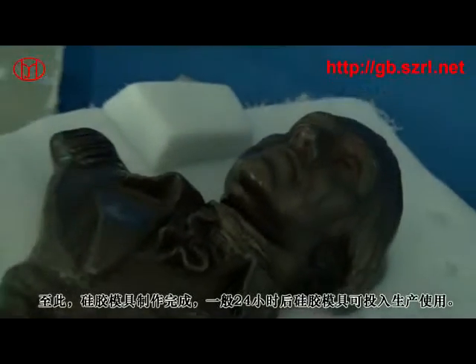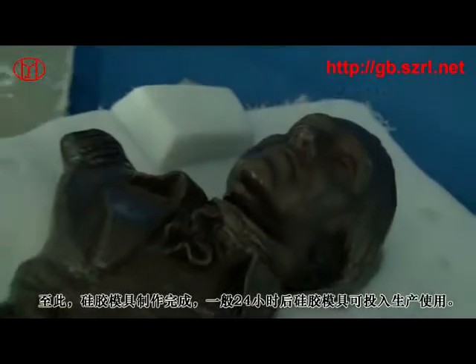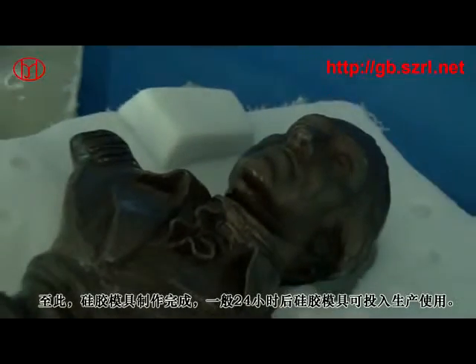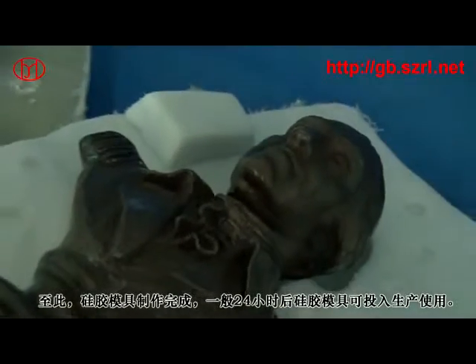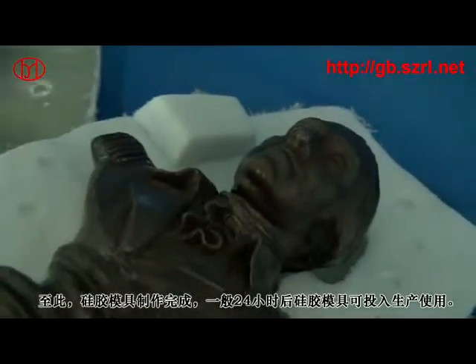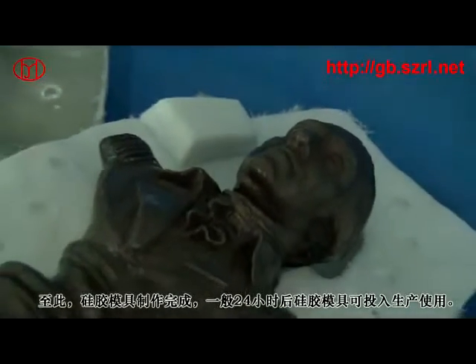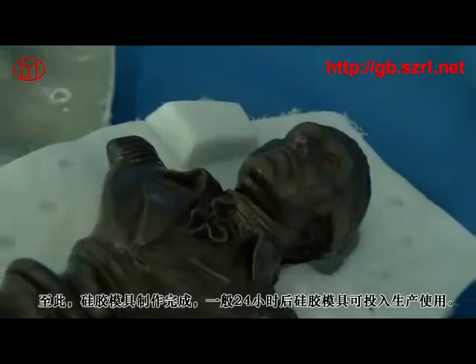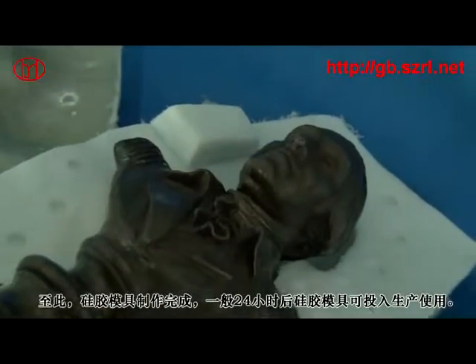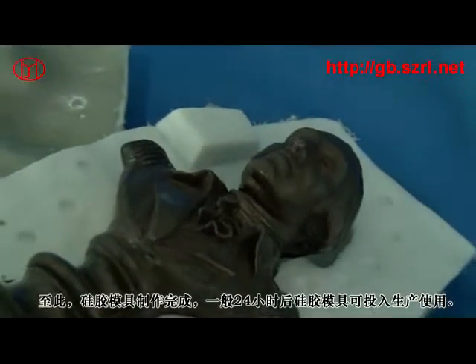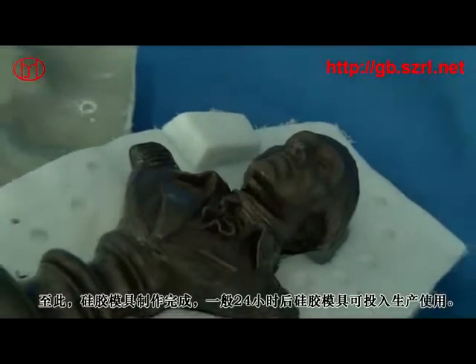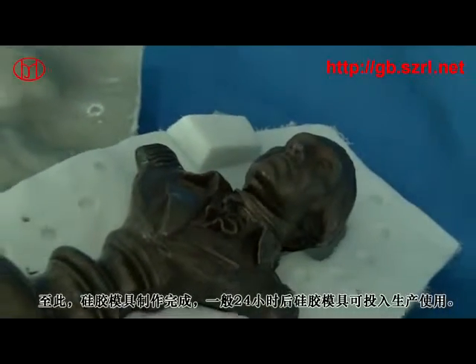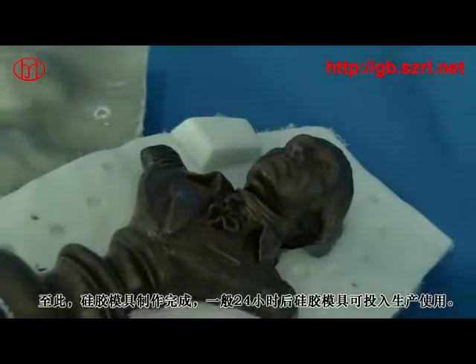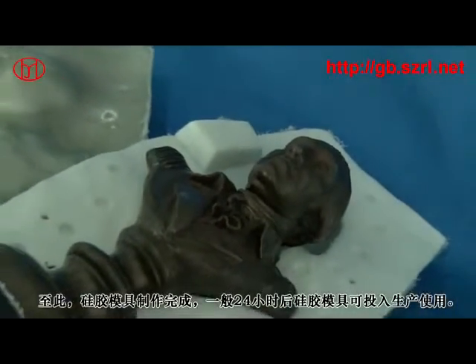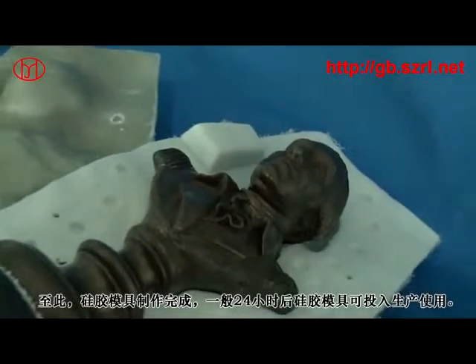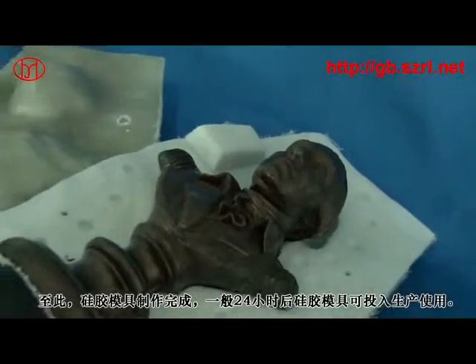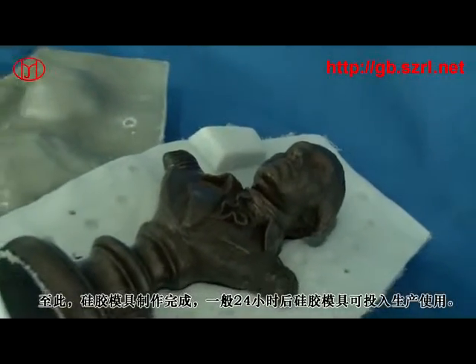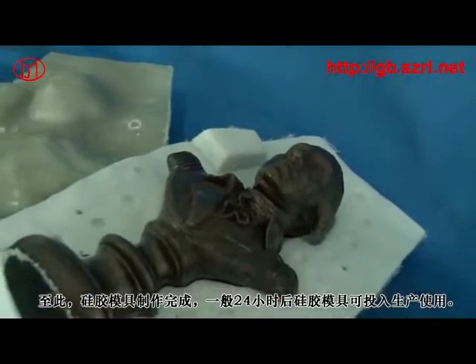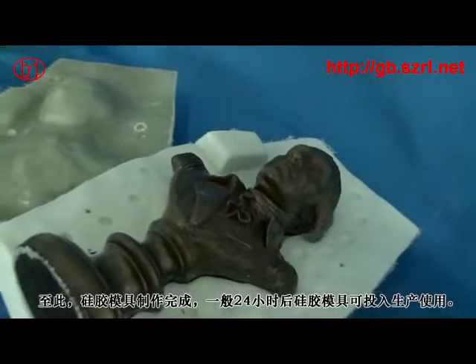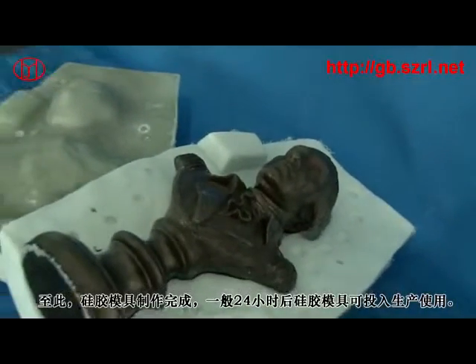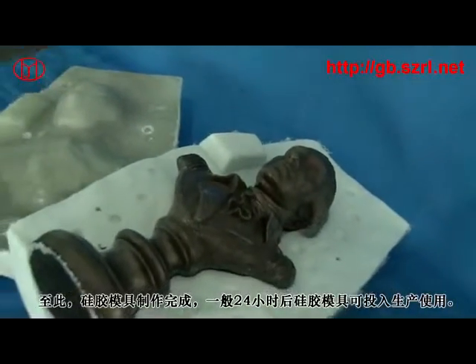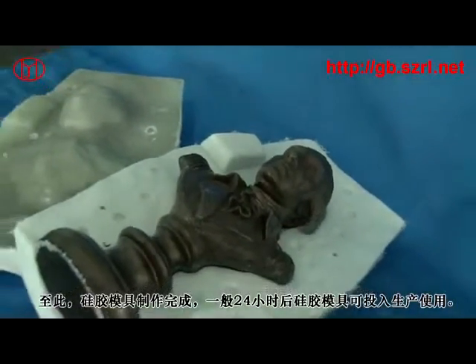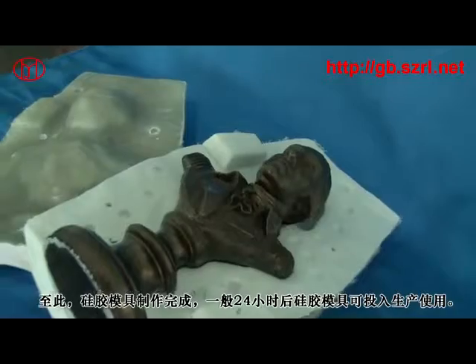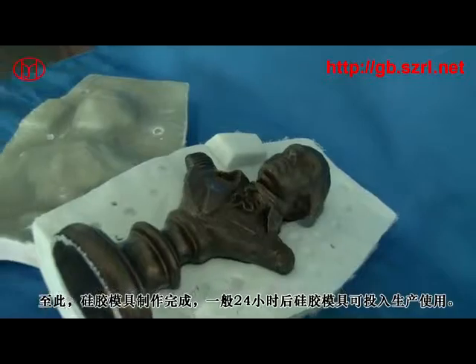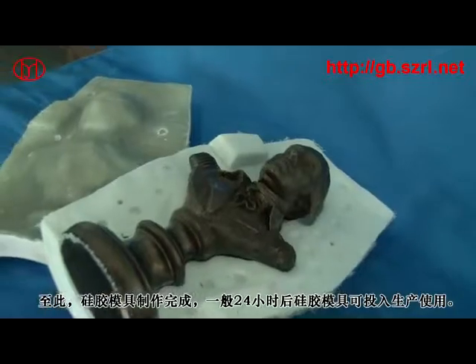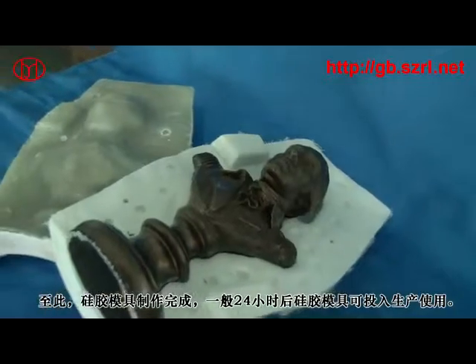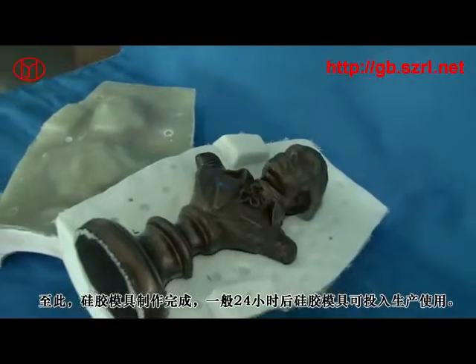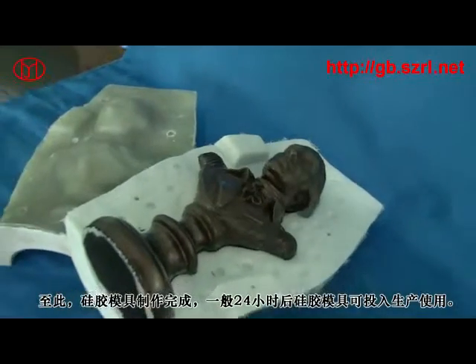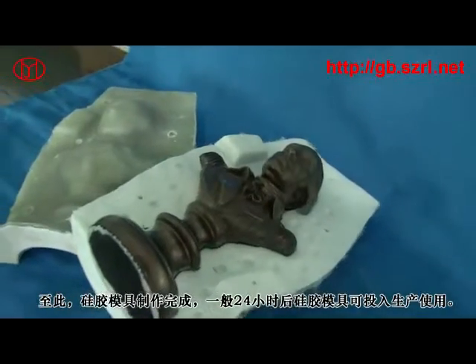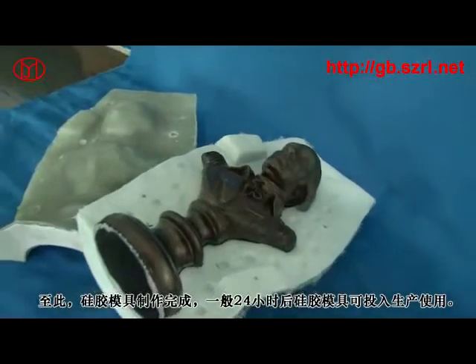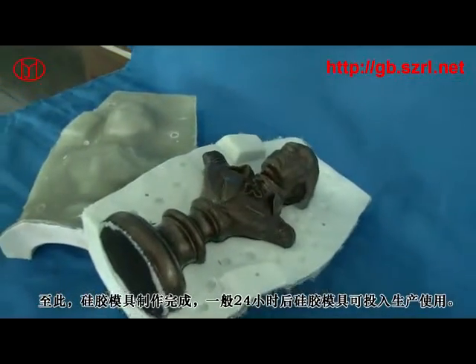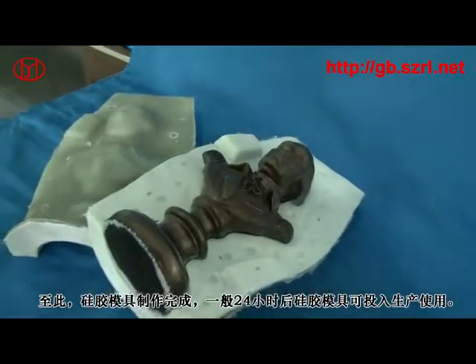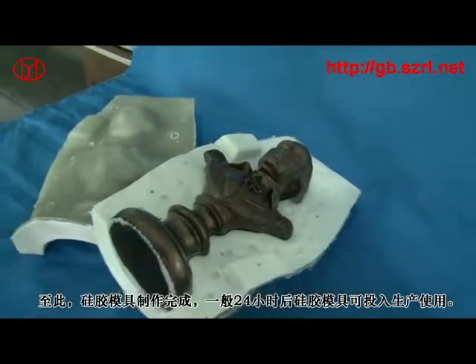使用转扣机在模具的连接部打扣，使用磨钉进行打磨。至此硅胶模具制作完成。一般24小时后对合模具可投入生产使用。